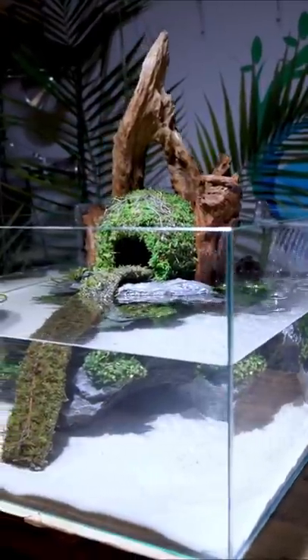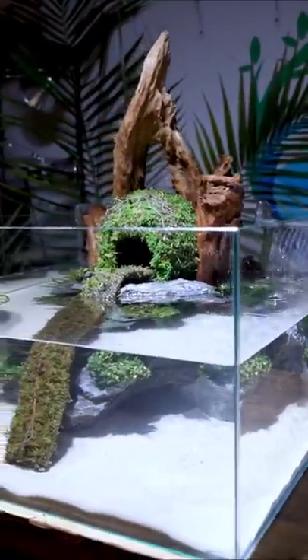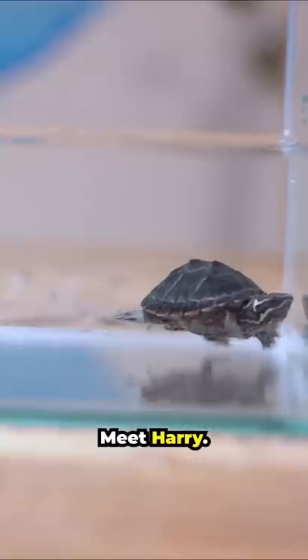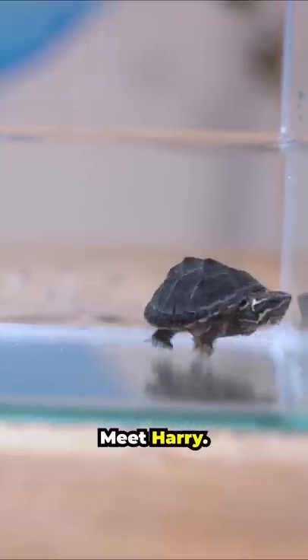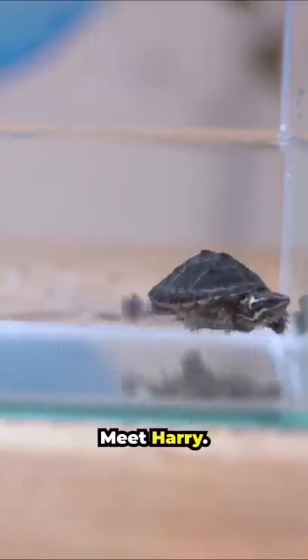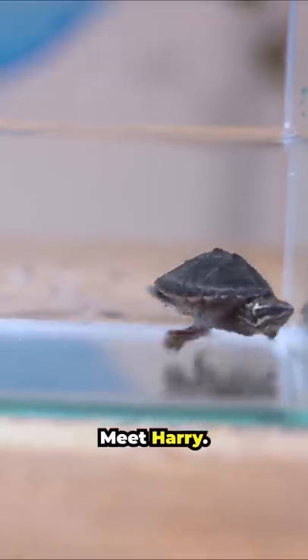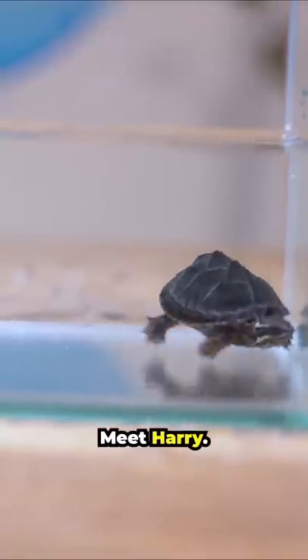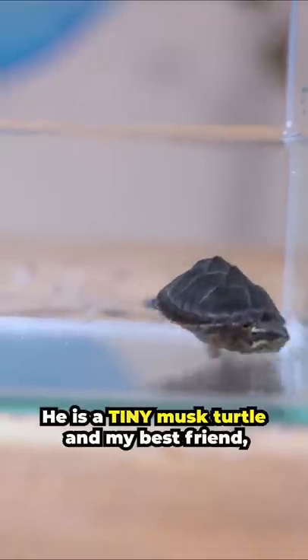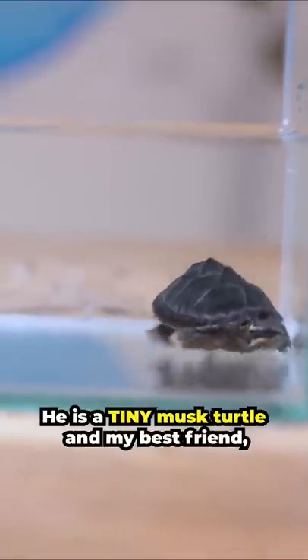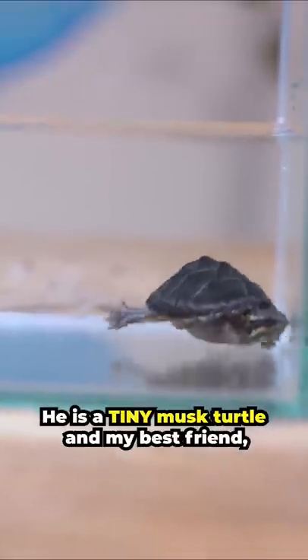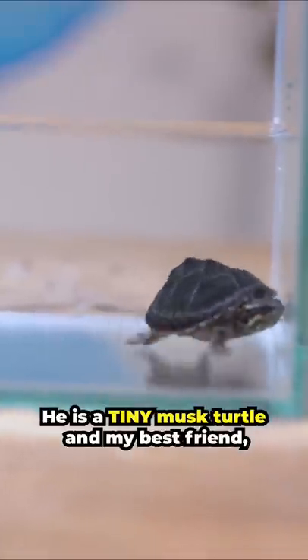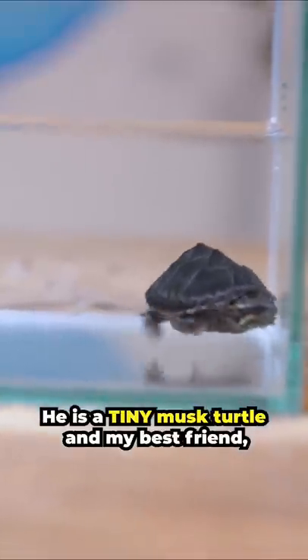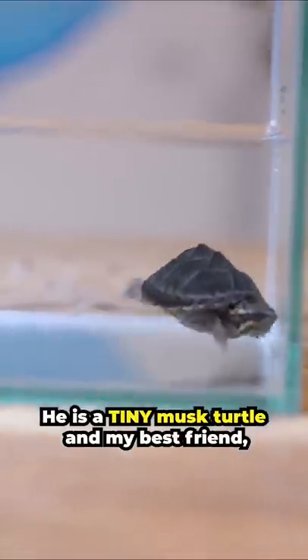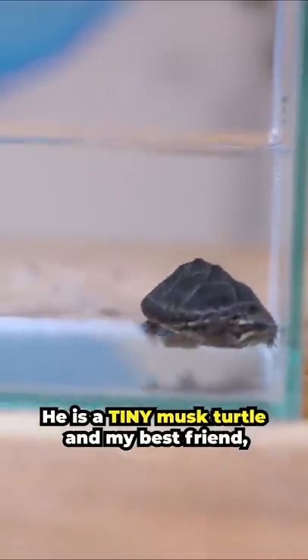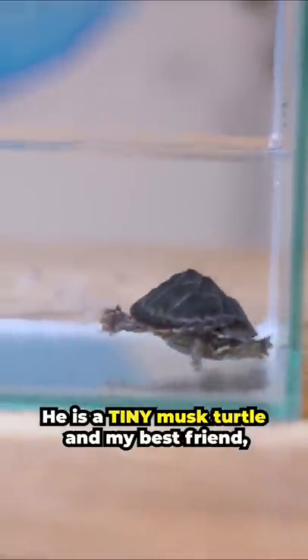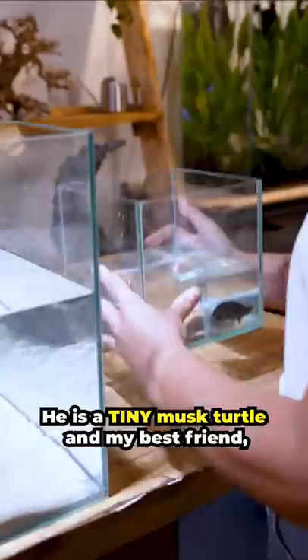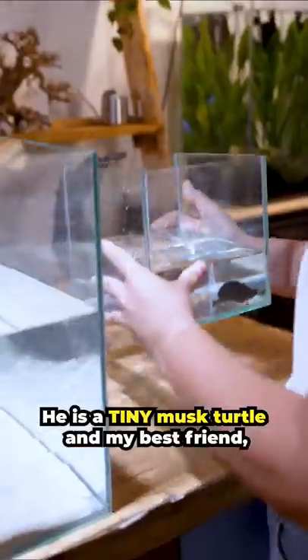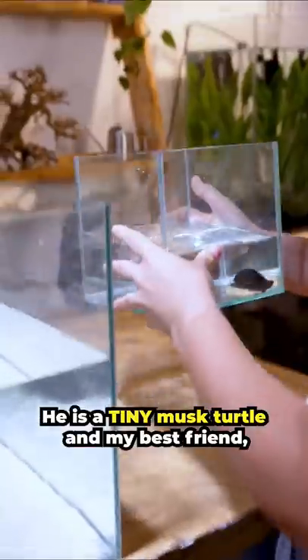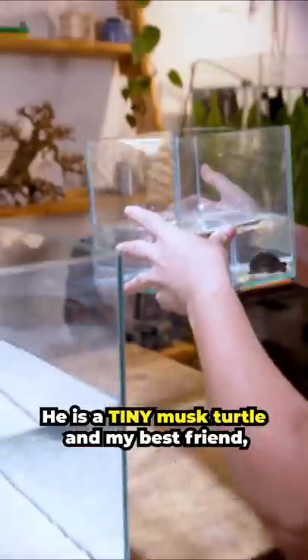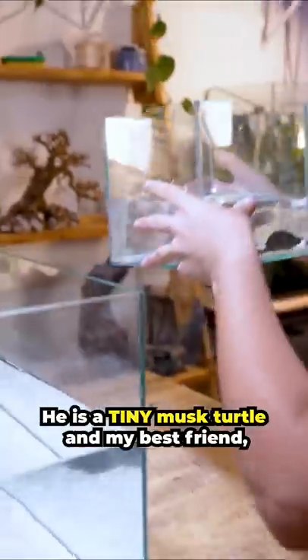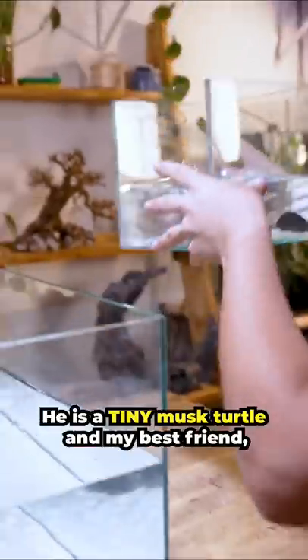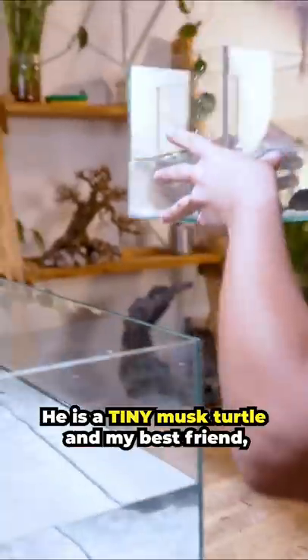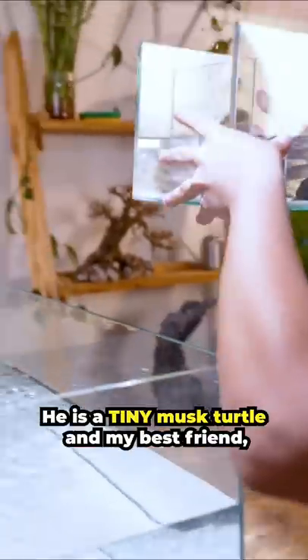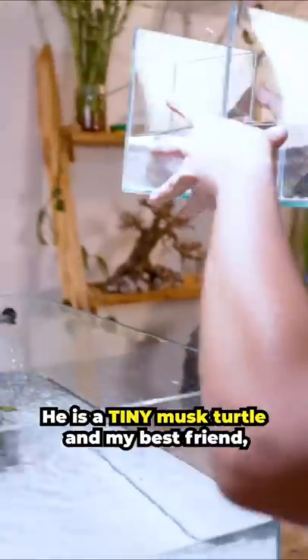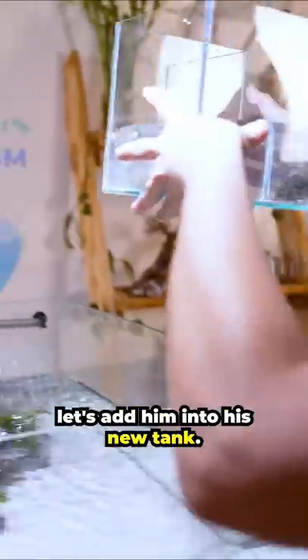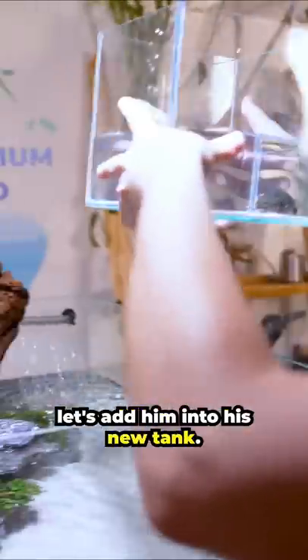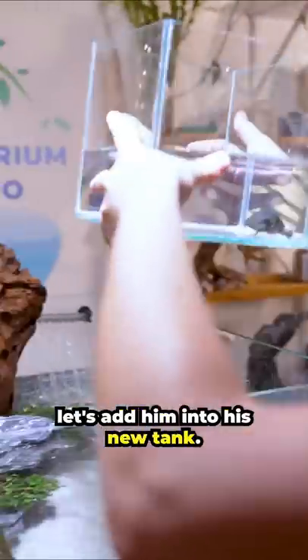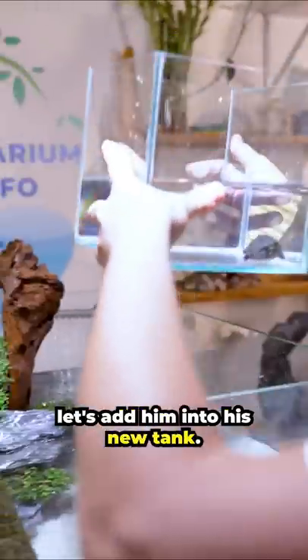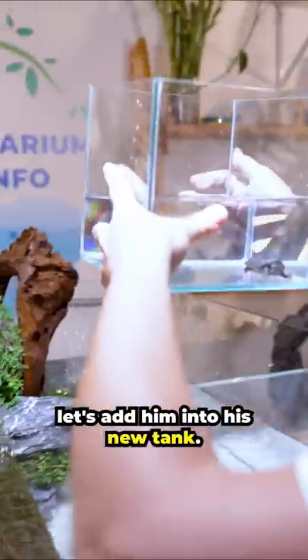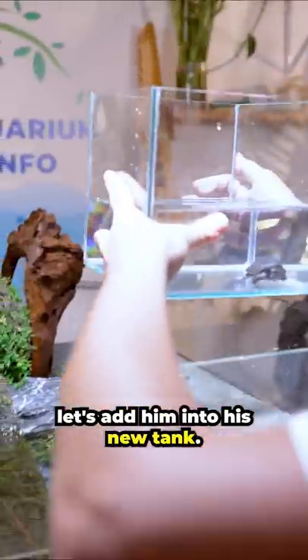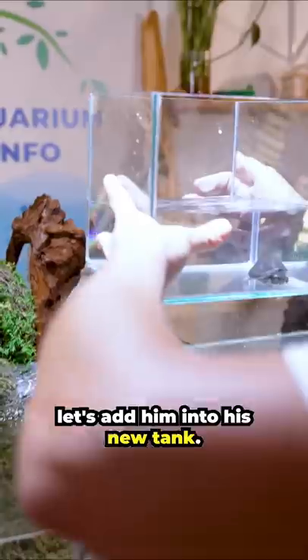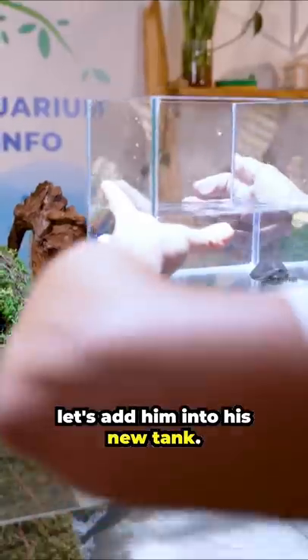Meet Harry. He is a tiny musk turtle and my best friend. Let's add him into his new tank.